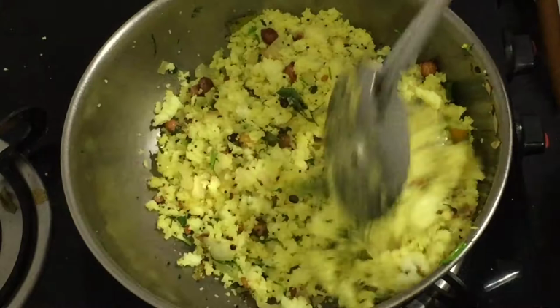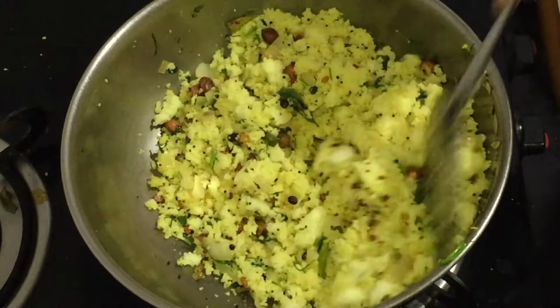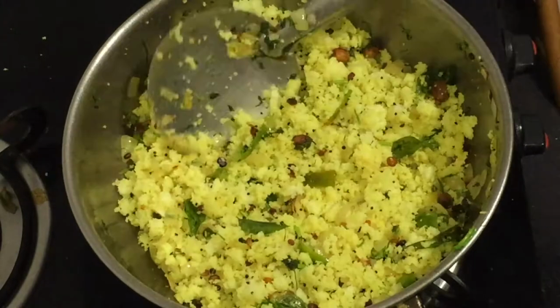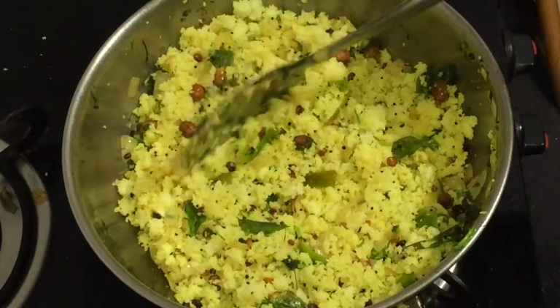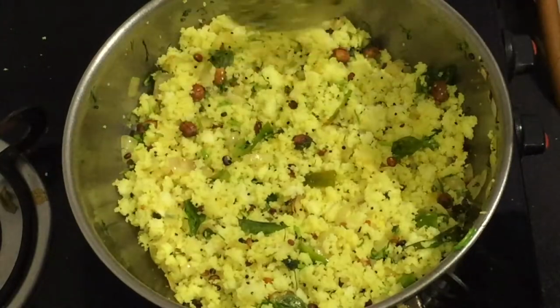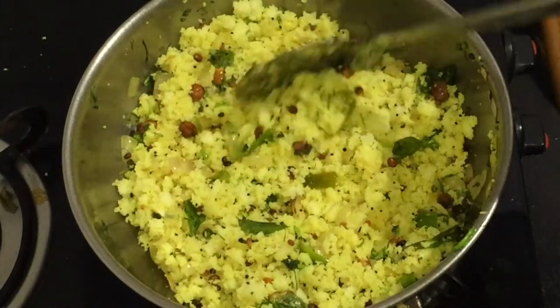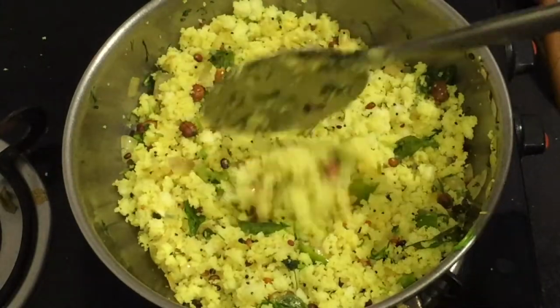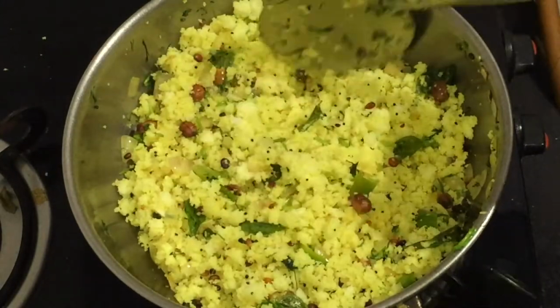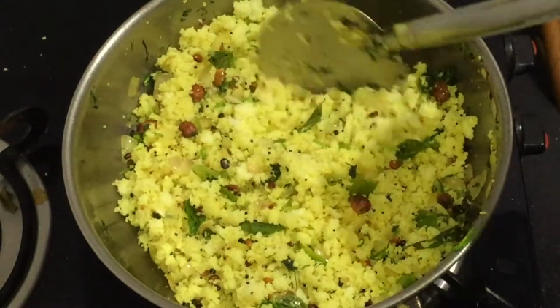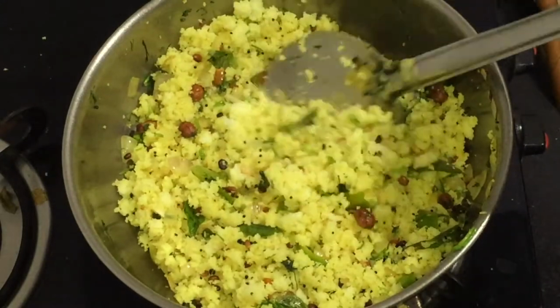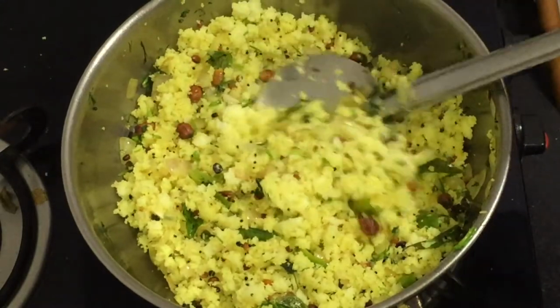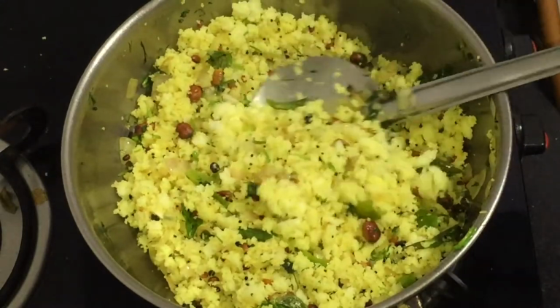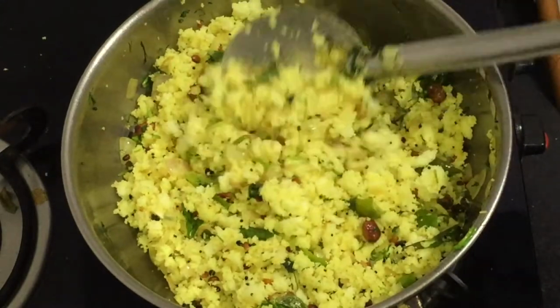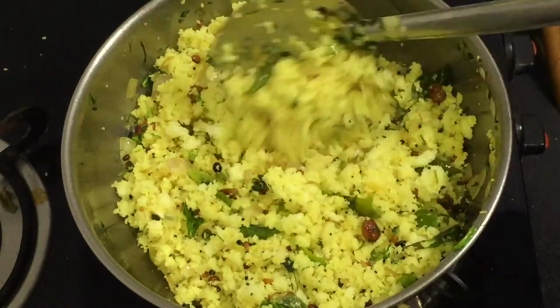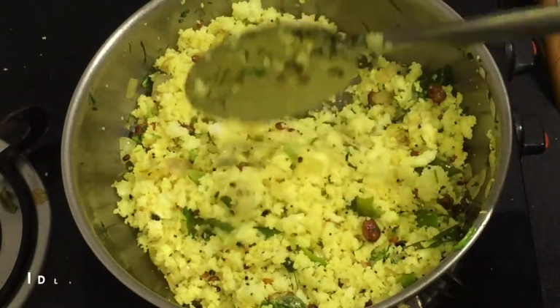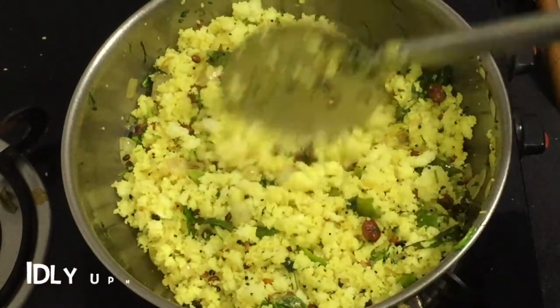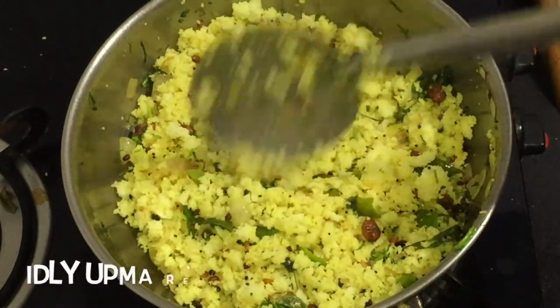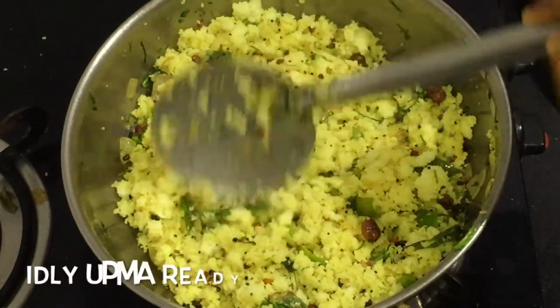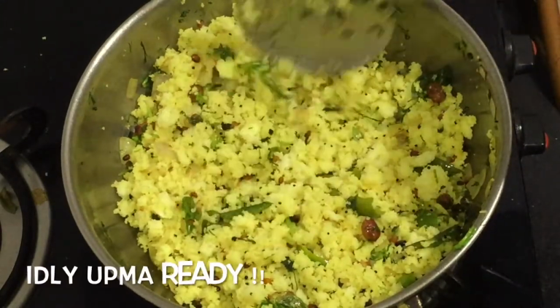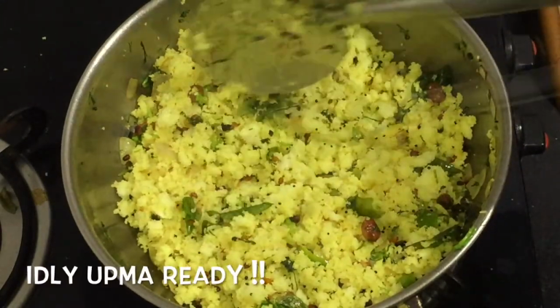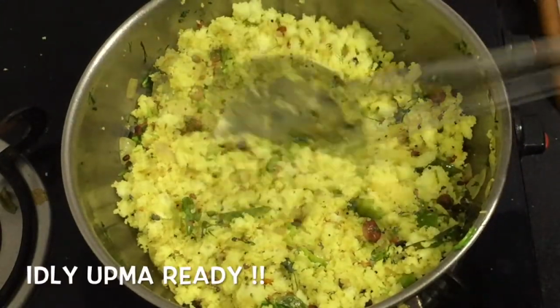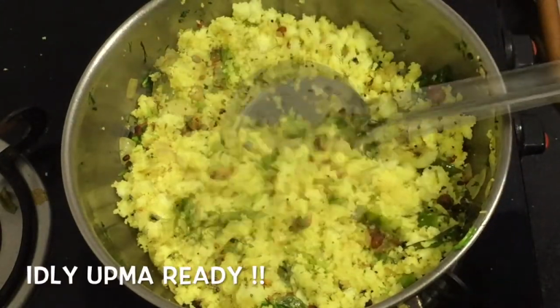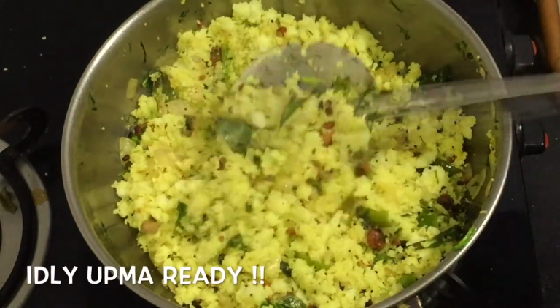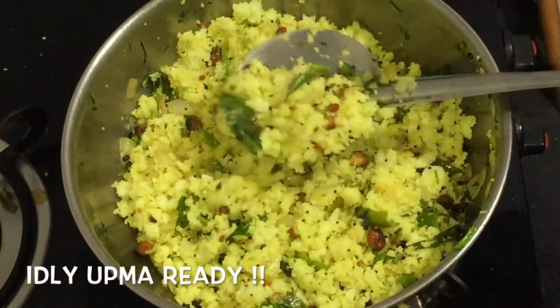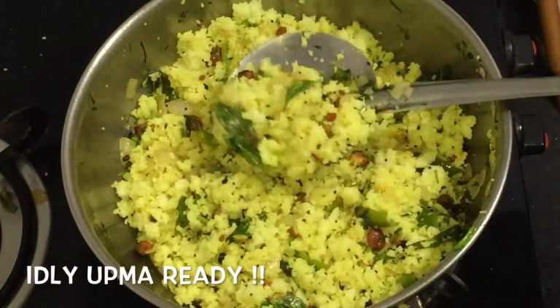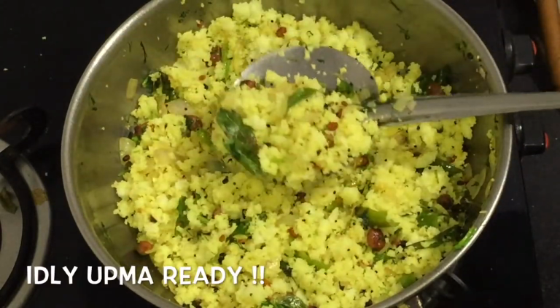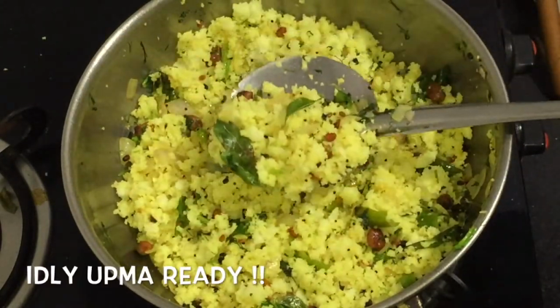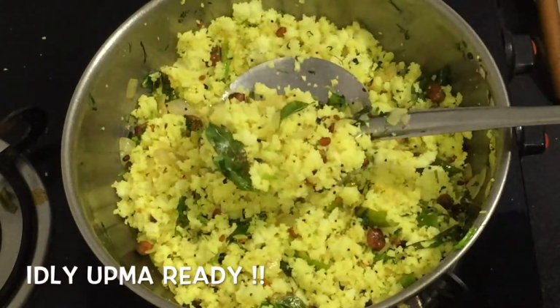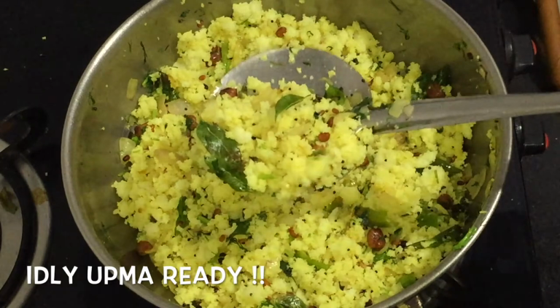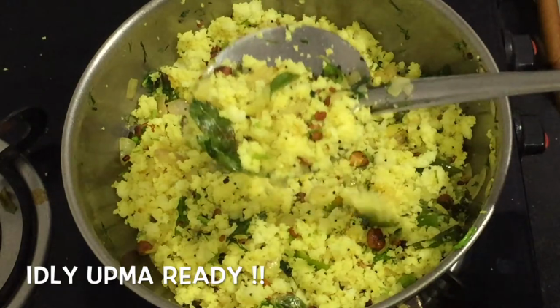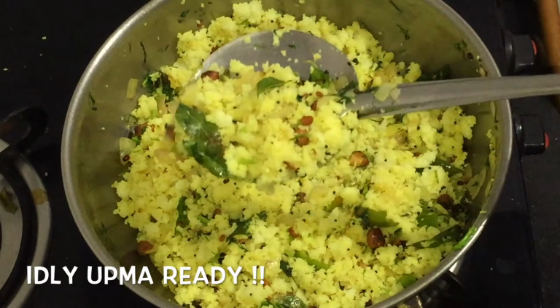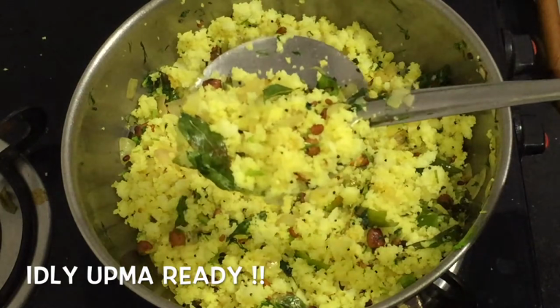It is ready for breakfast, dinner, lunch box, and snack. It is very tasty.